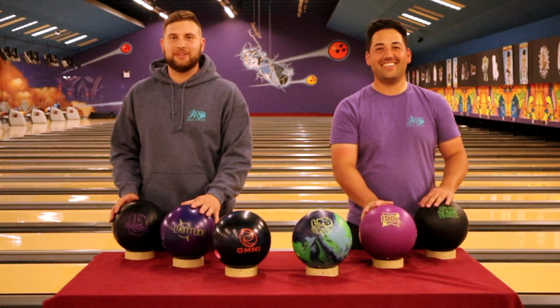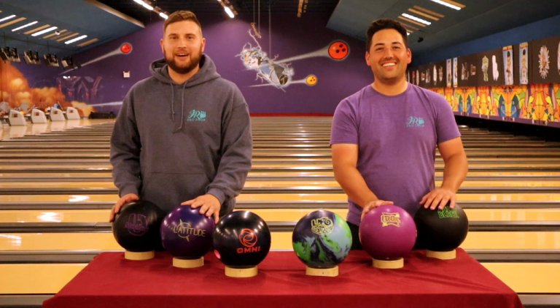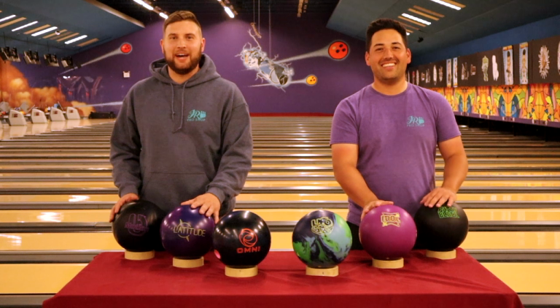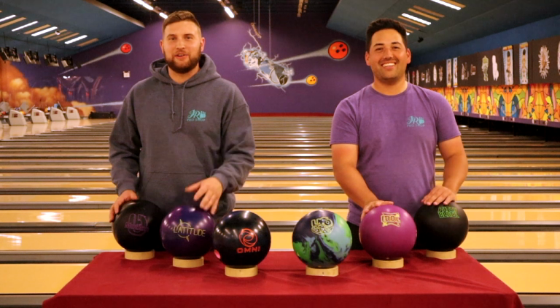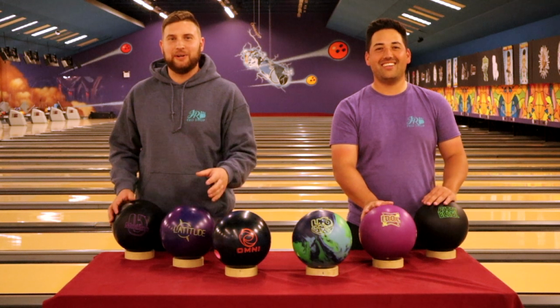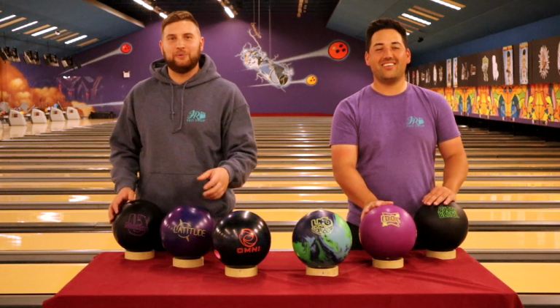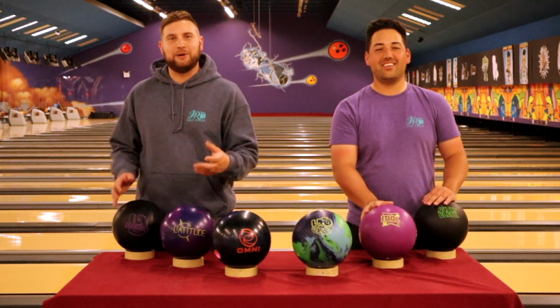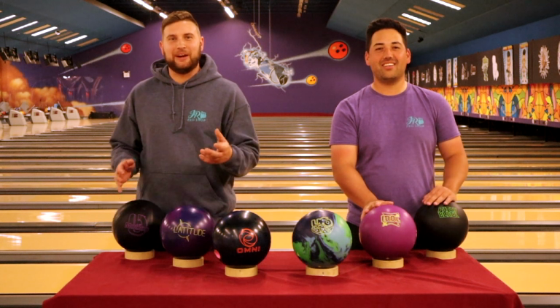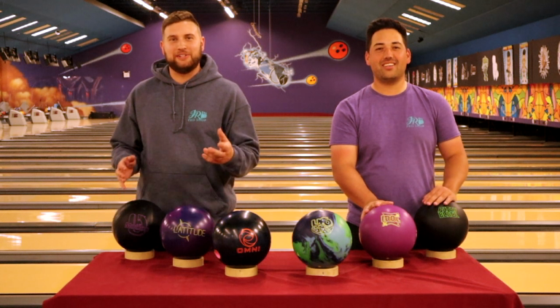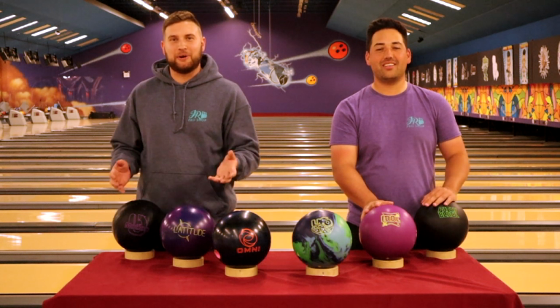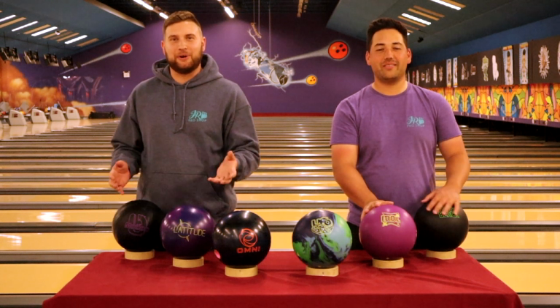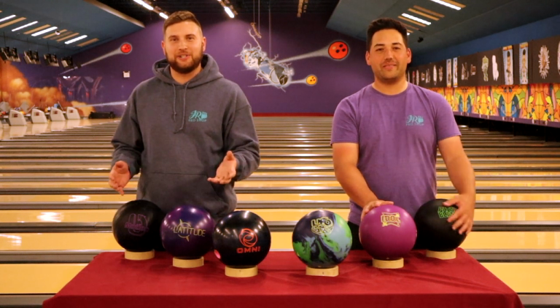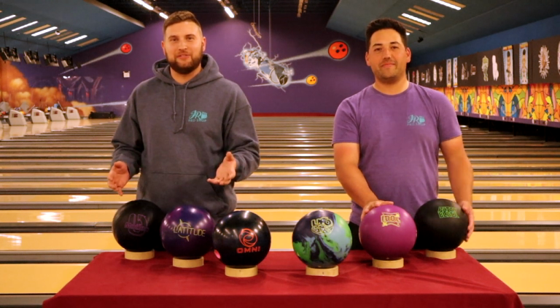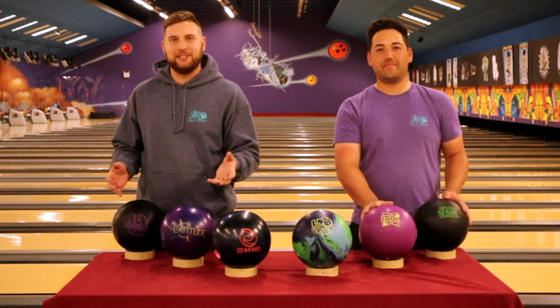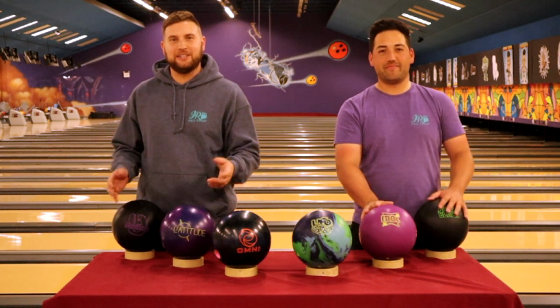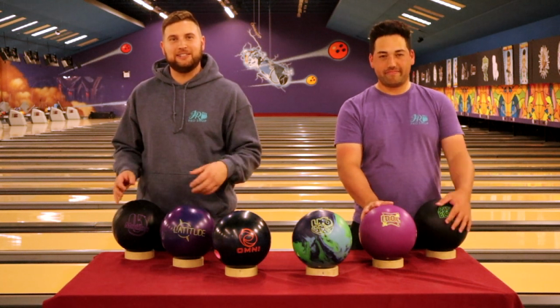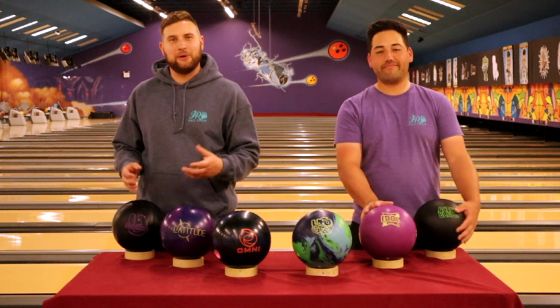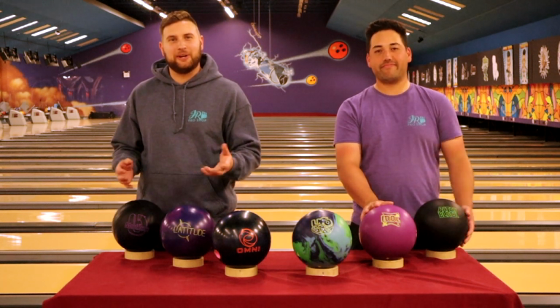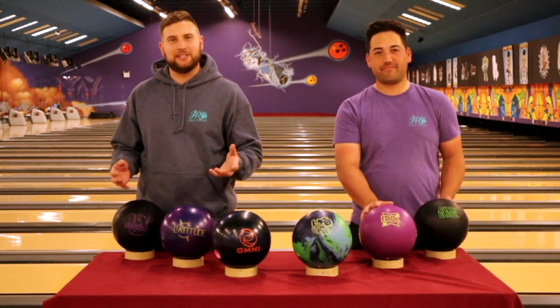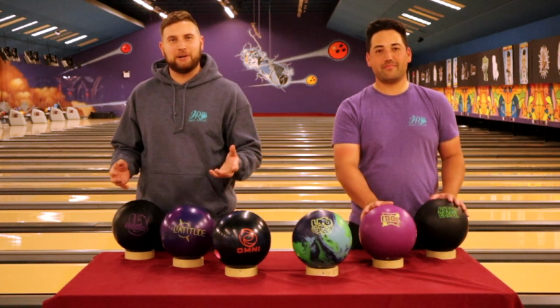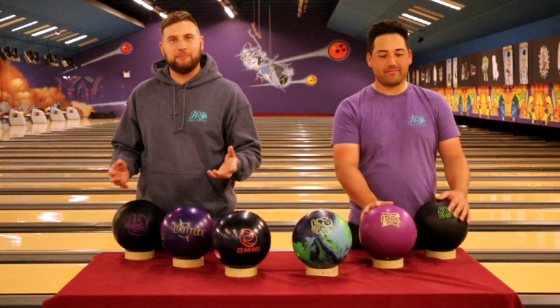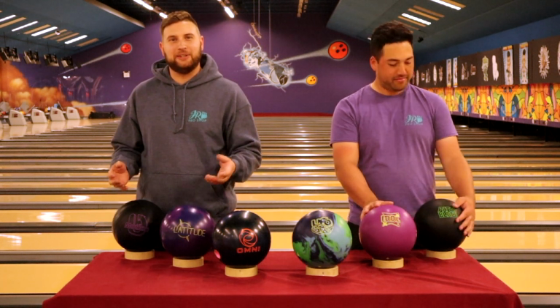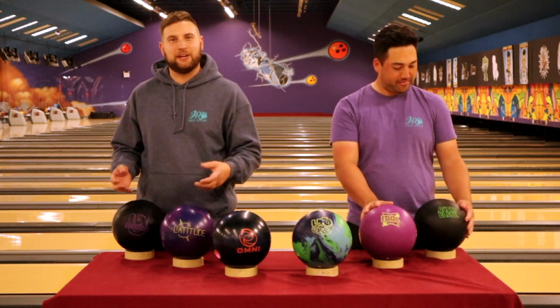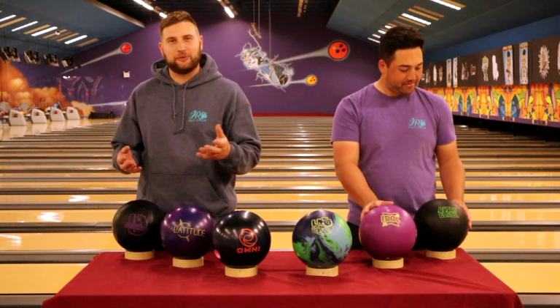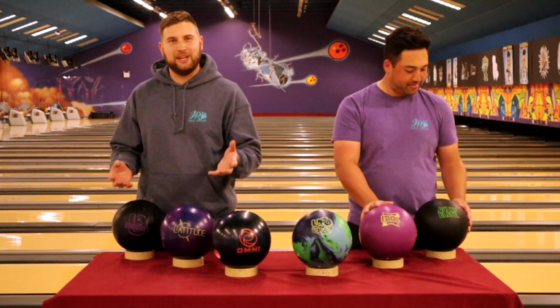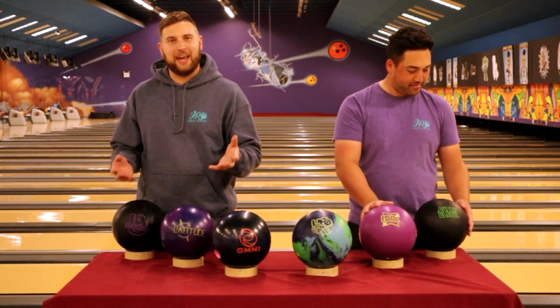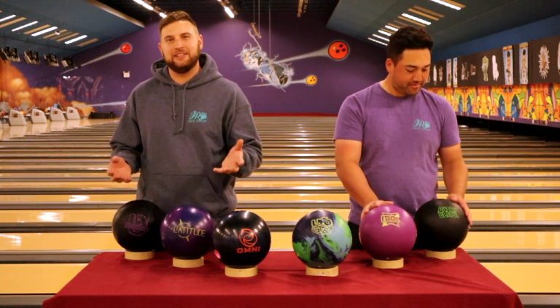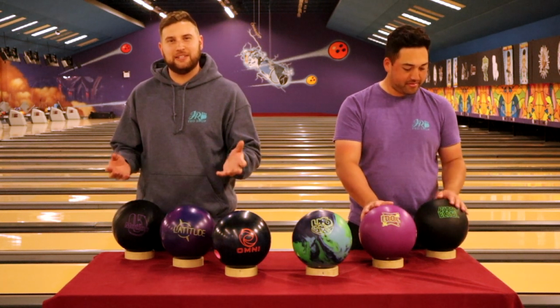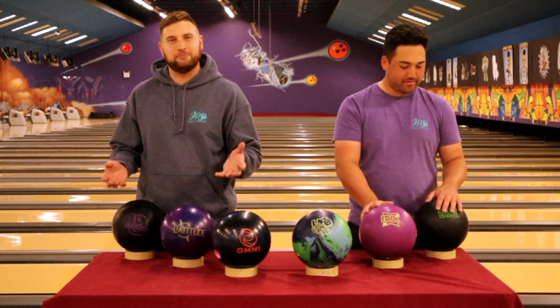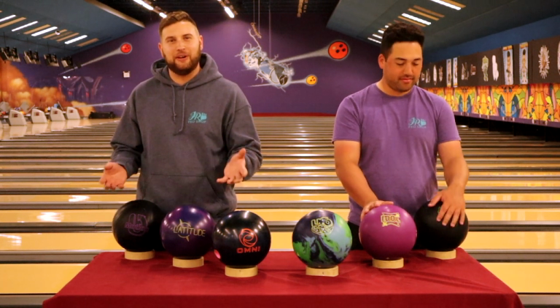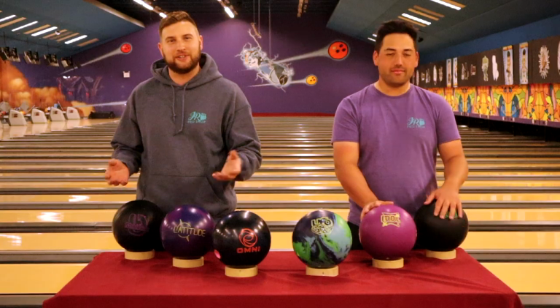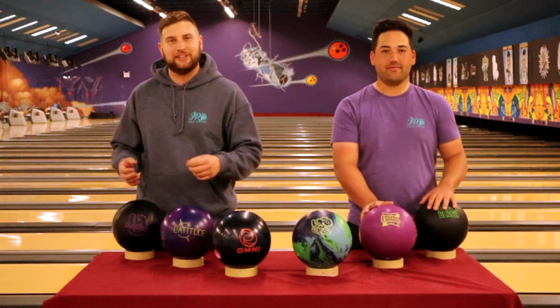Hi everyone, welcome back to JR Pro Shop Vids. Today we're going to talk about building a three and six ball arsenal.